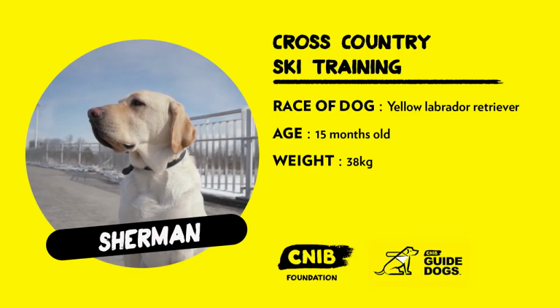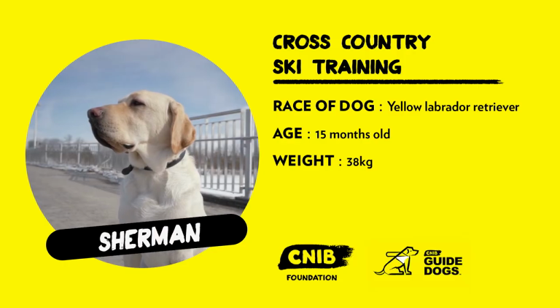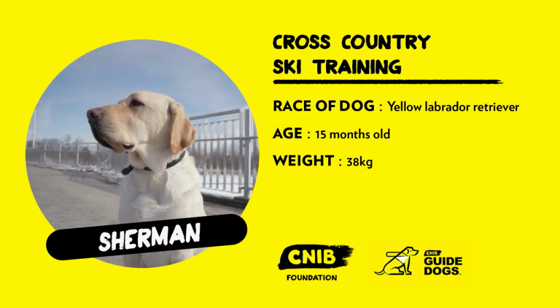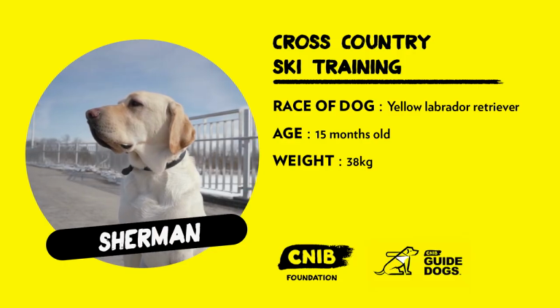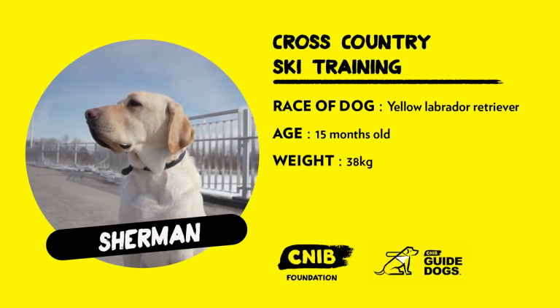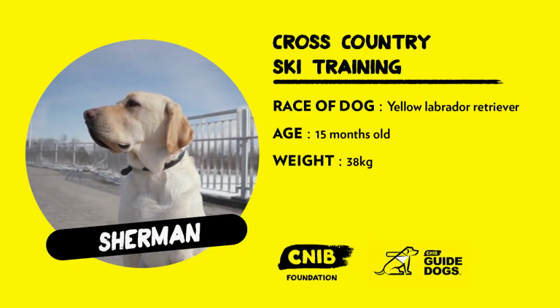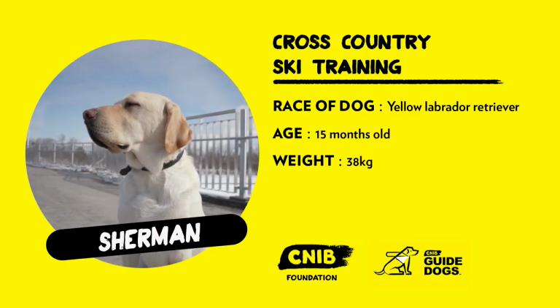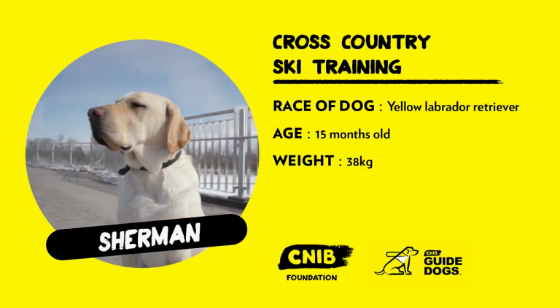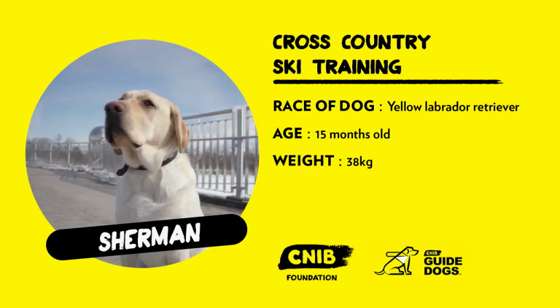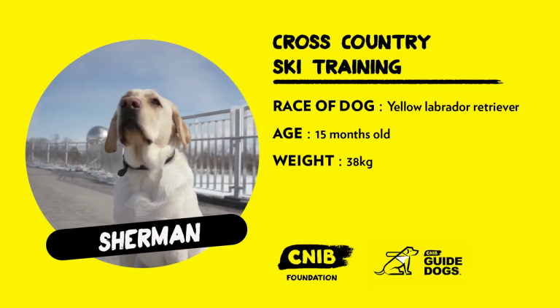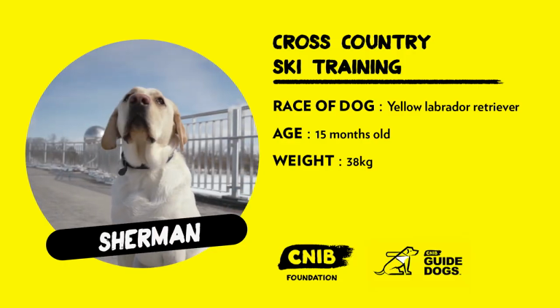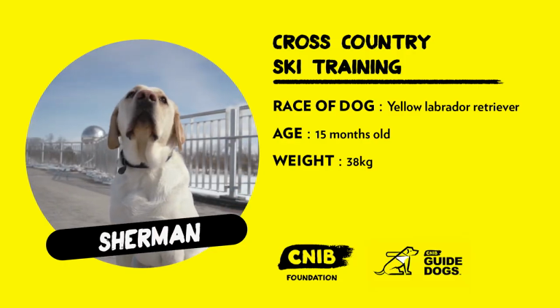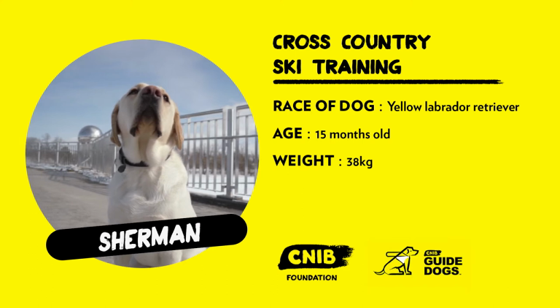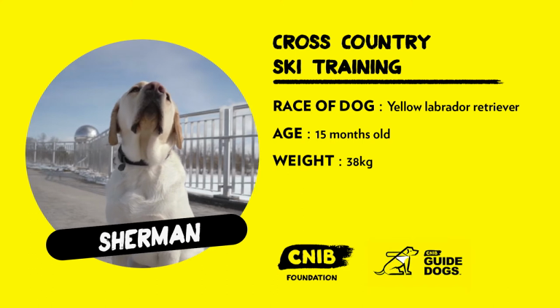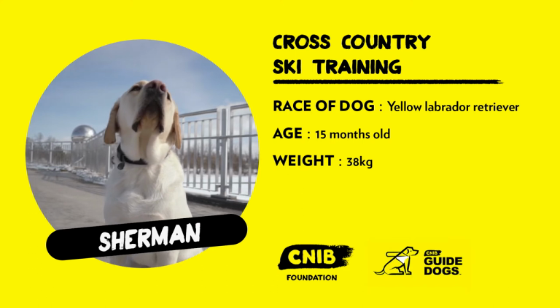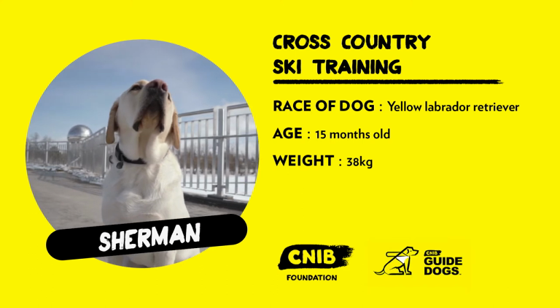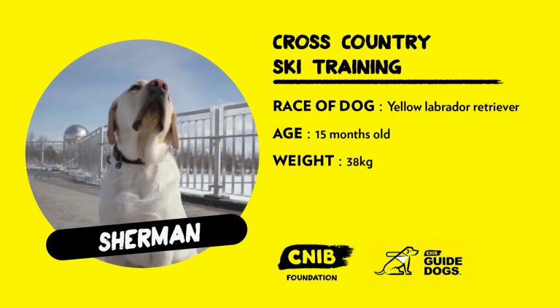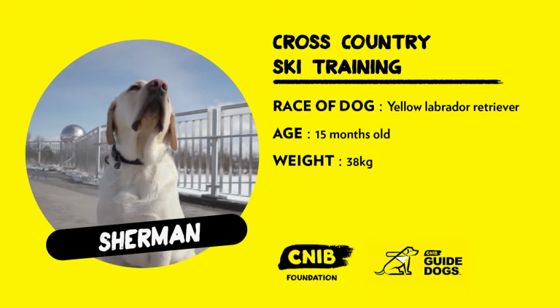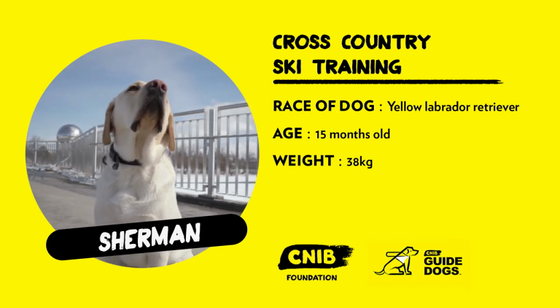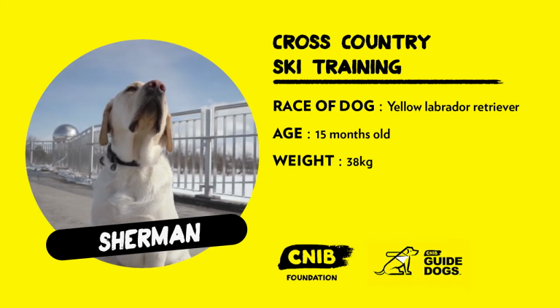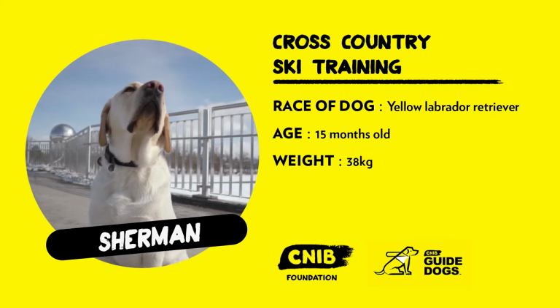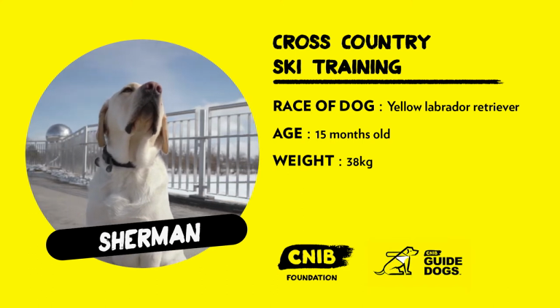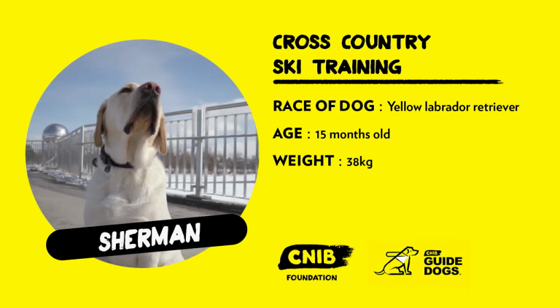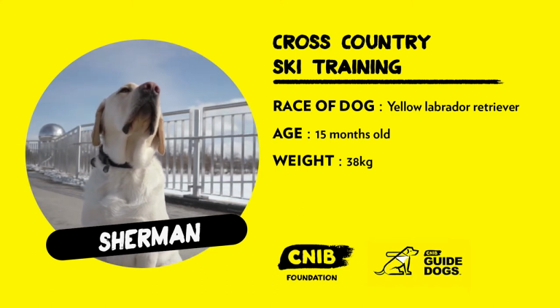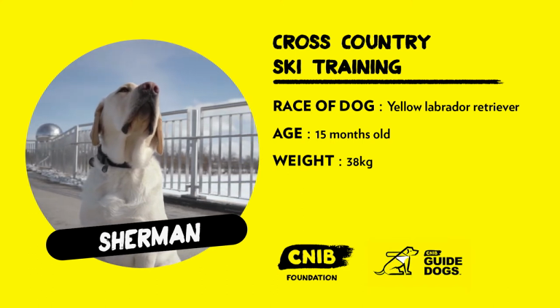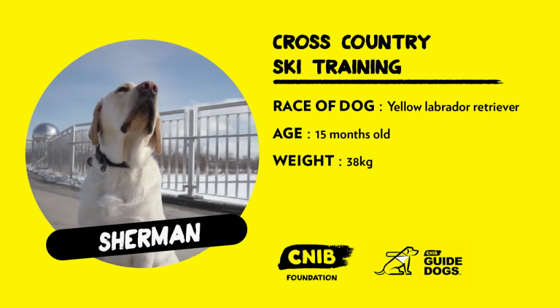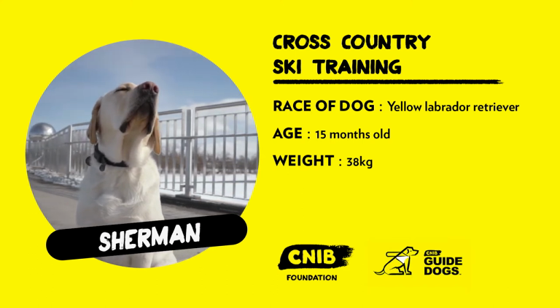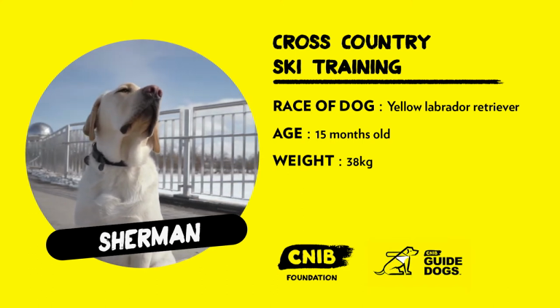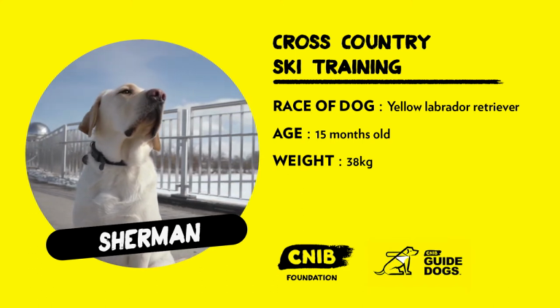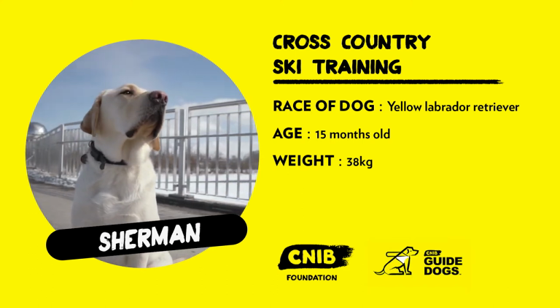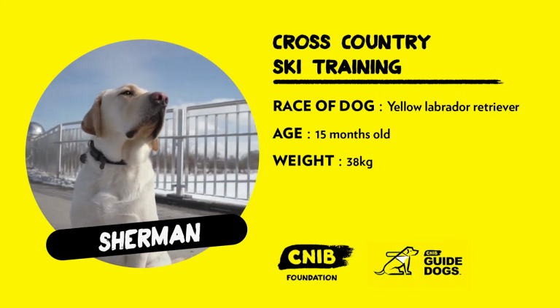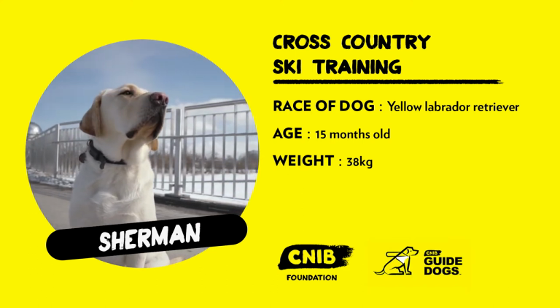Cross-country skiing with Sherman clearly proves he's still at the very beginning of his guide dog training.